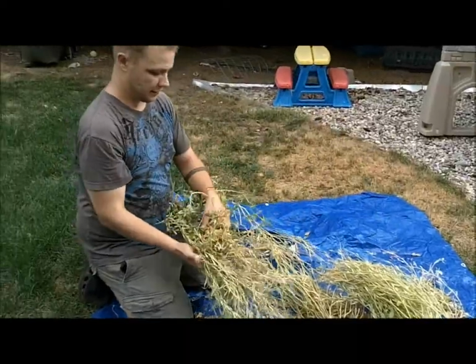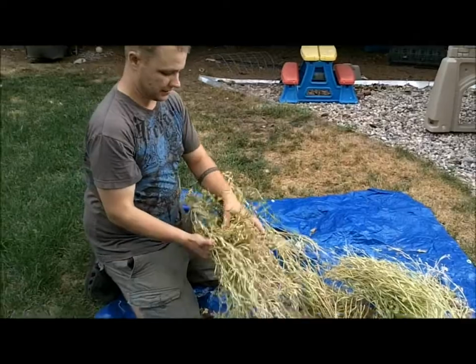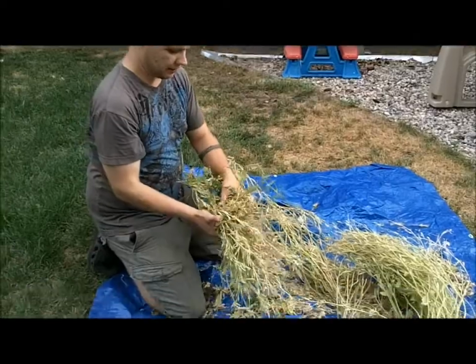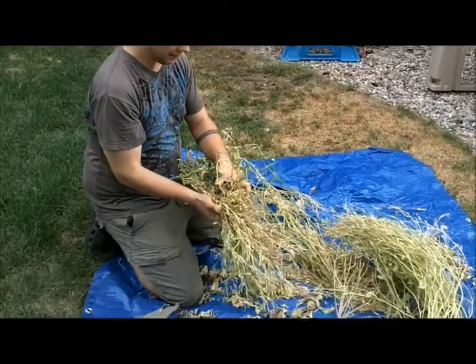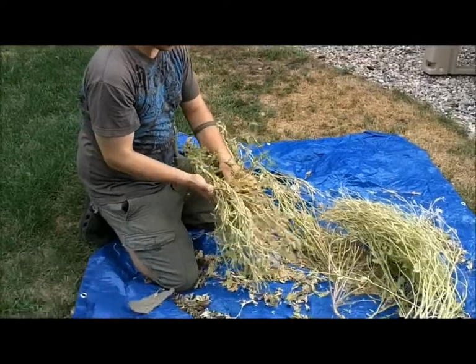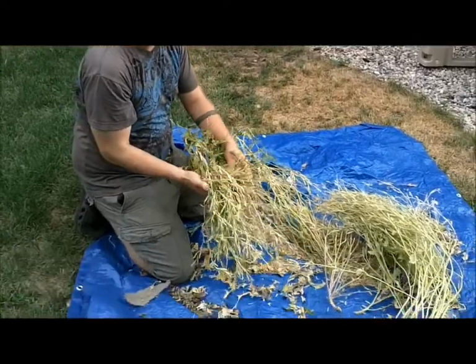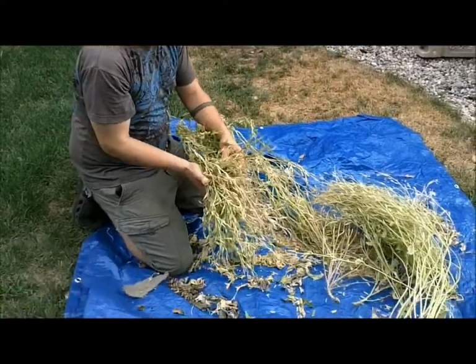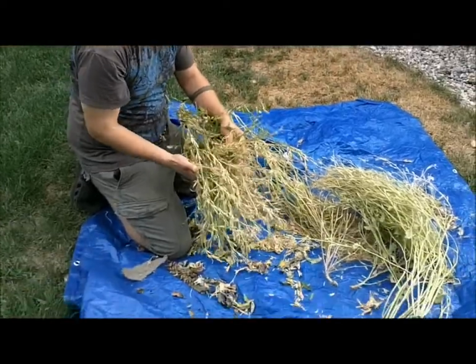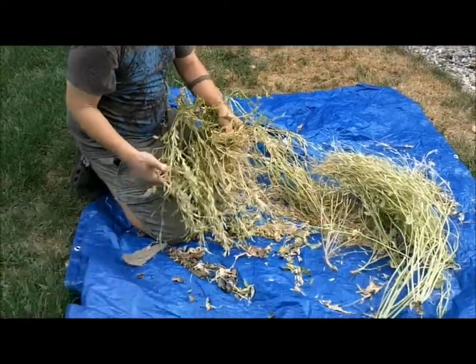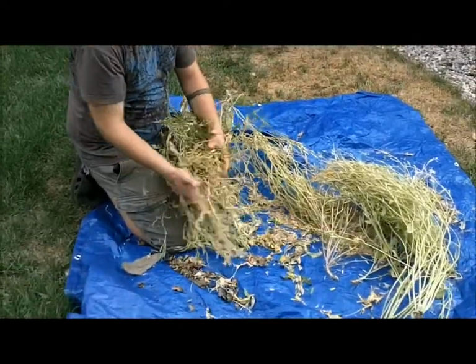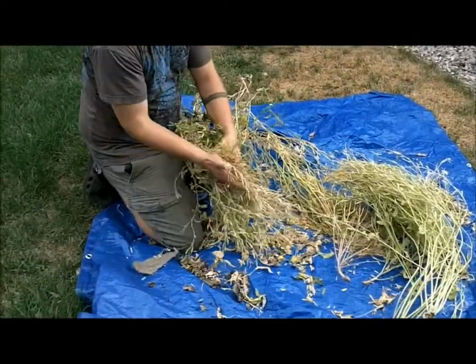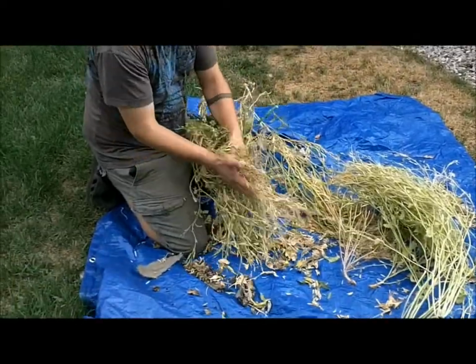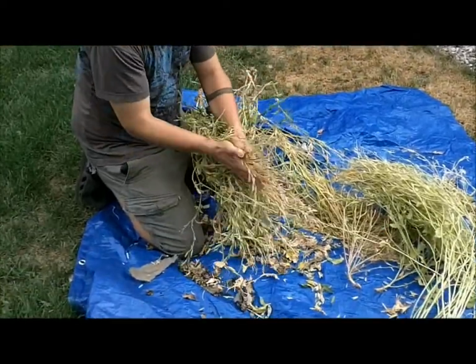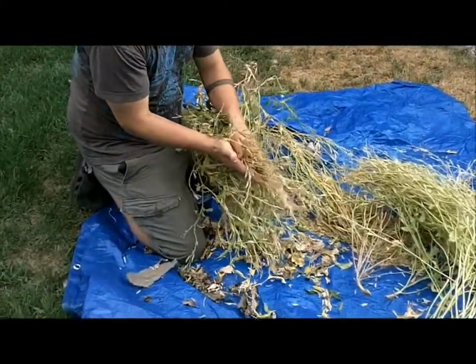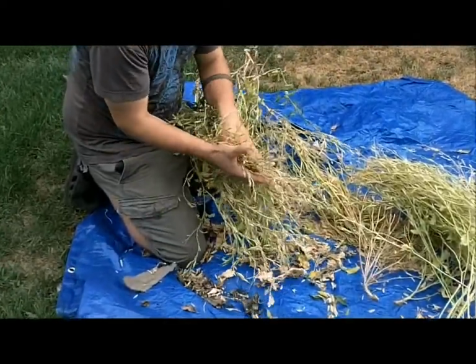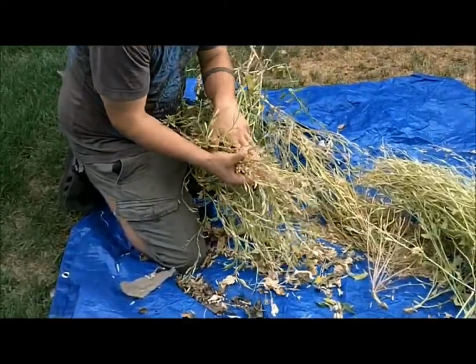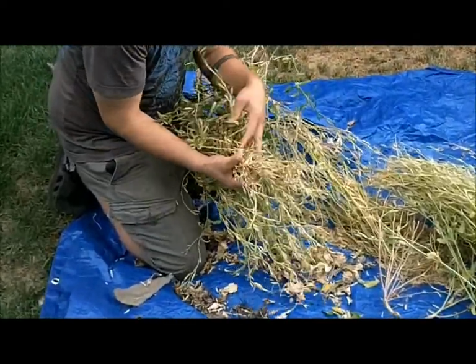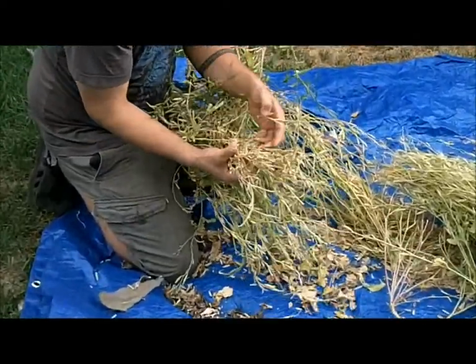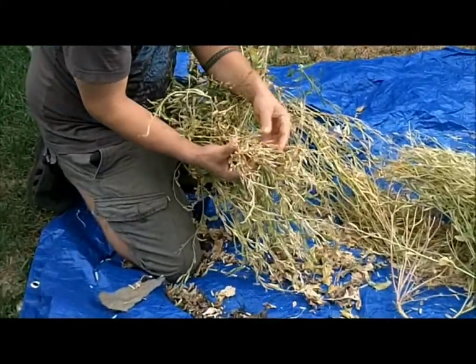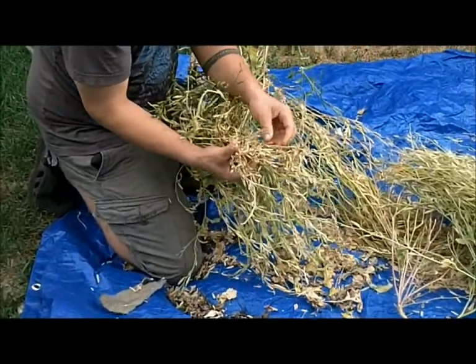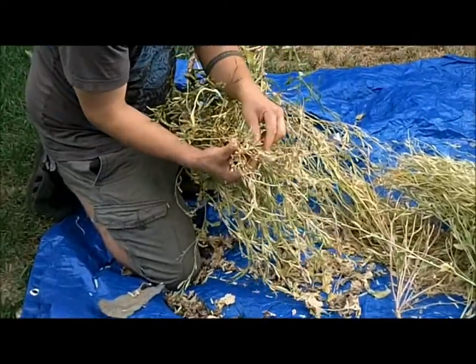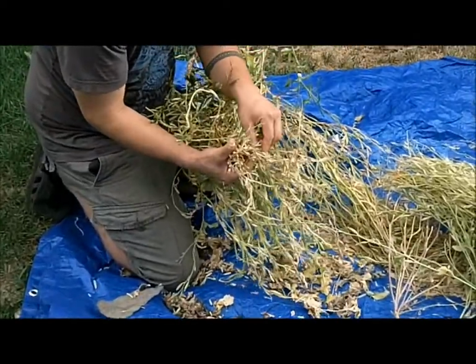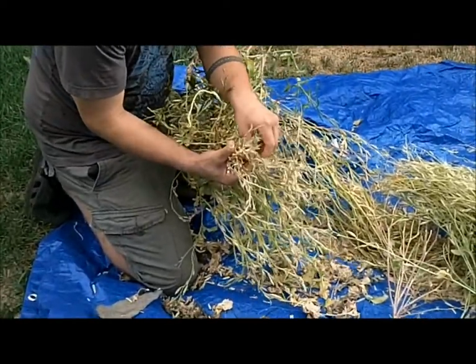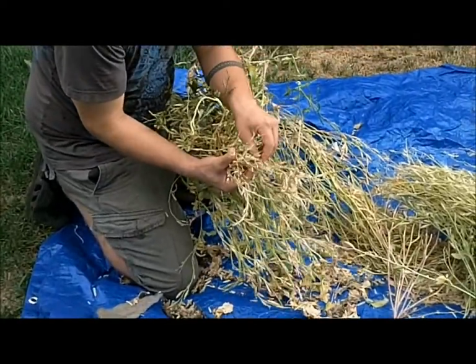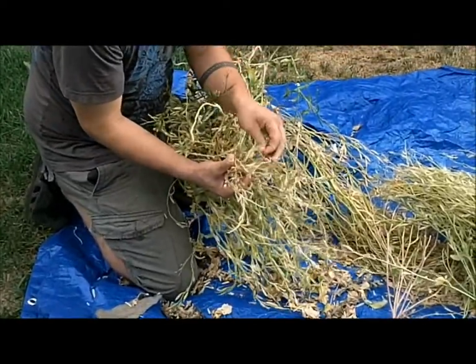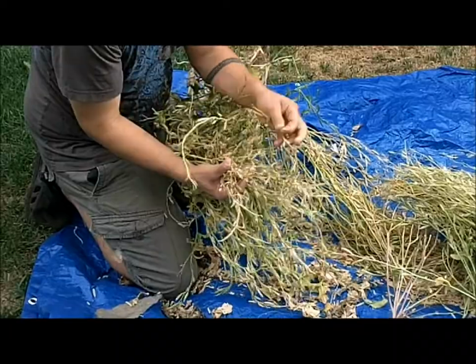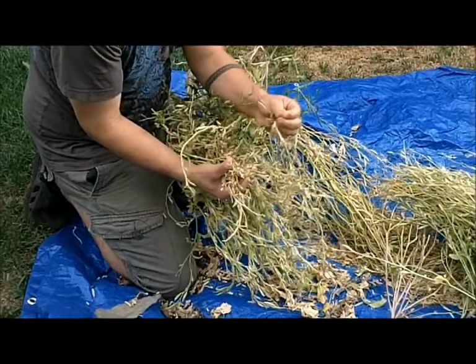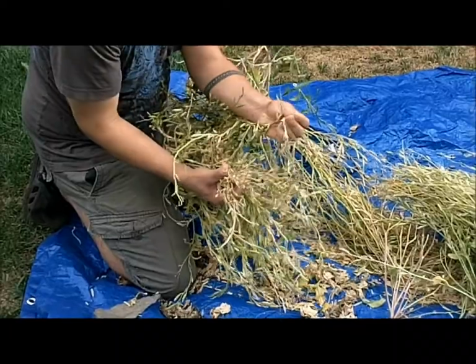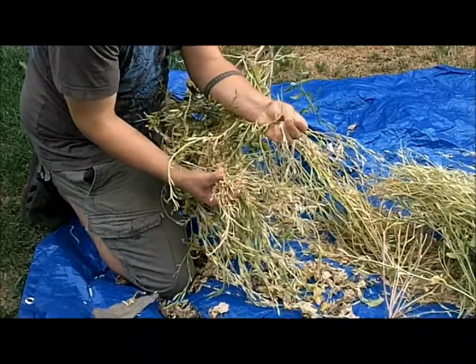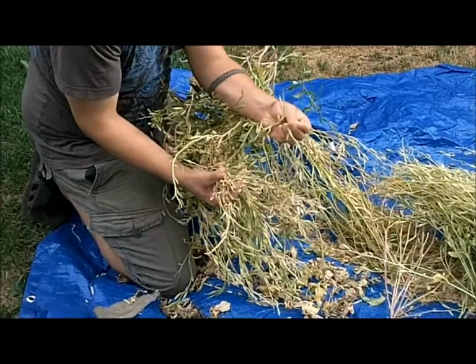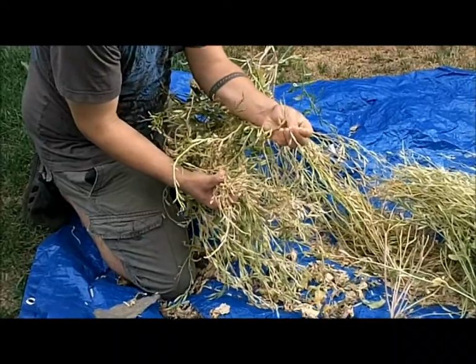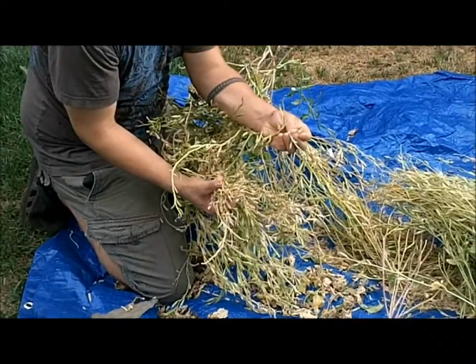Basically all I'm doing is taking these and just breaking these pods open. If you look on here real close, these pods are just full of seeds.